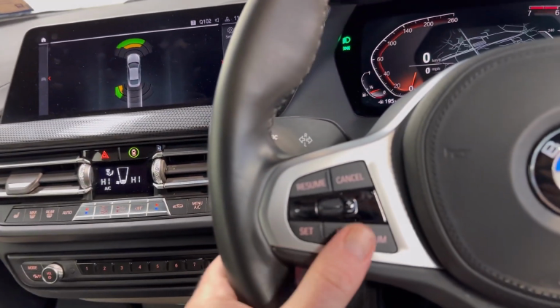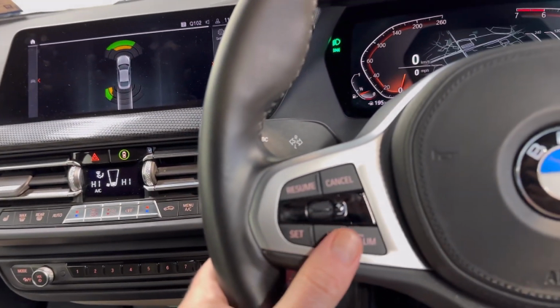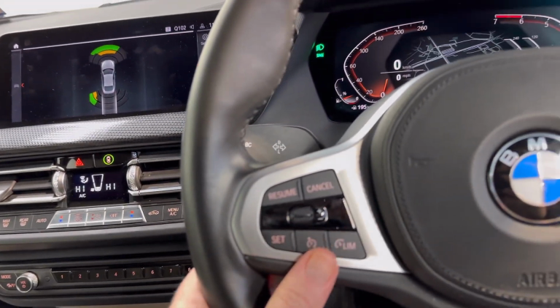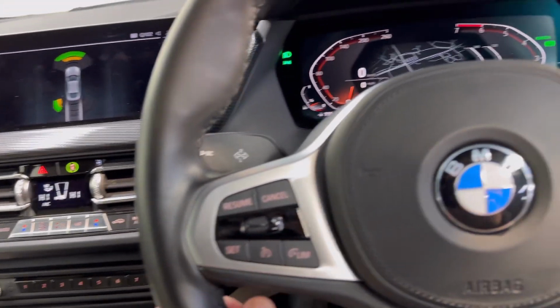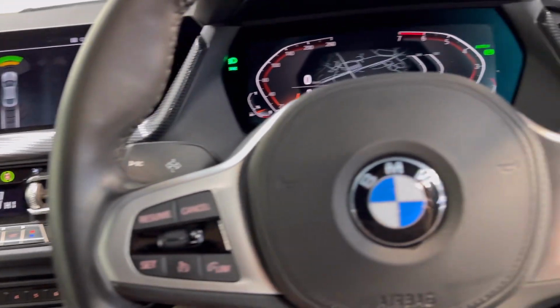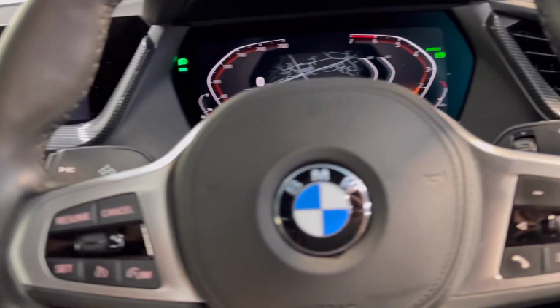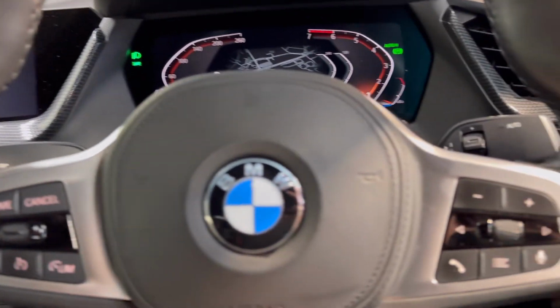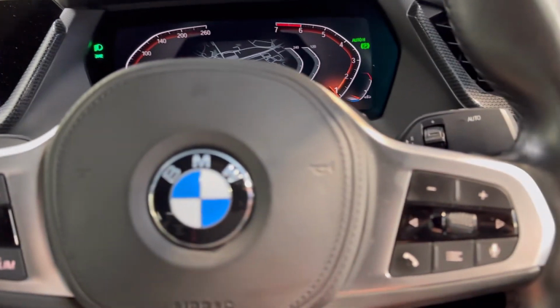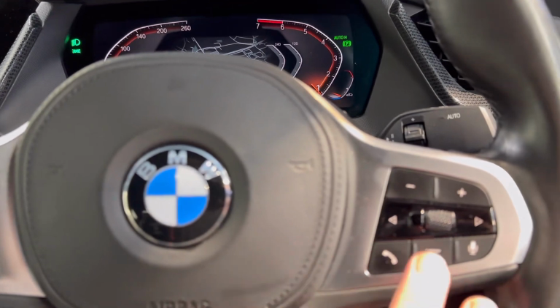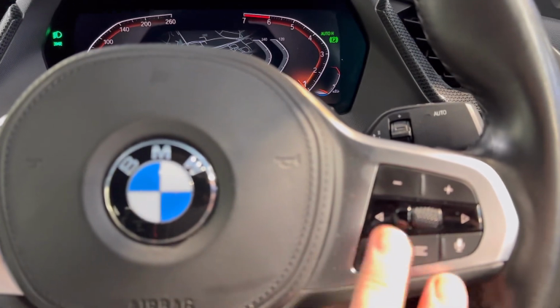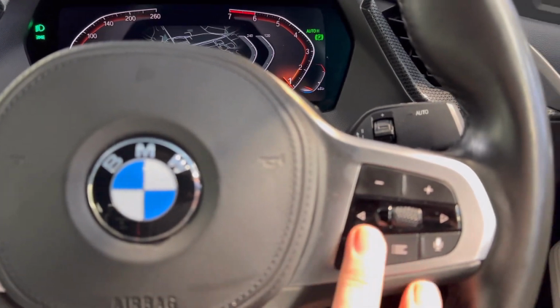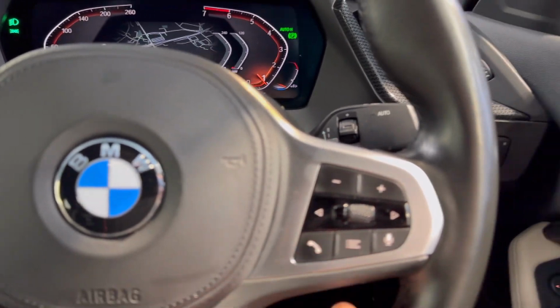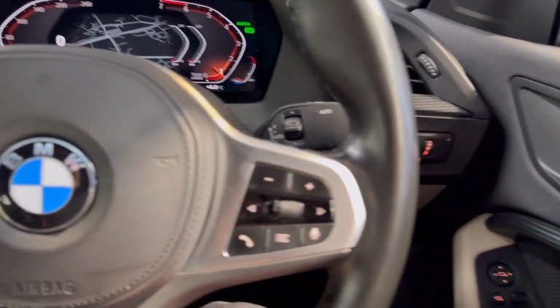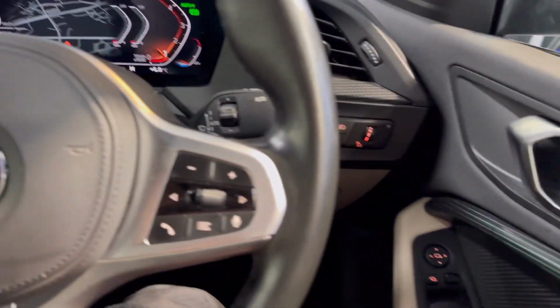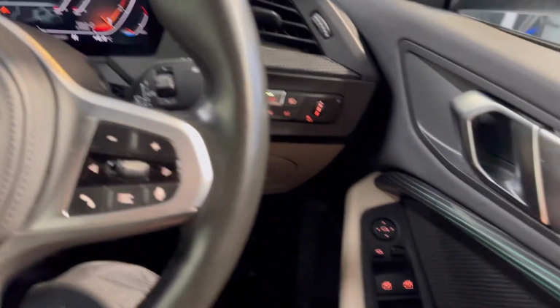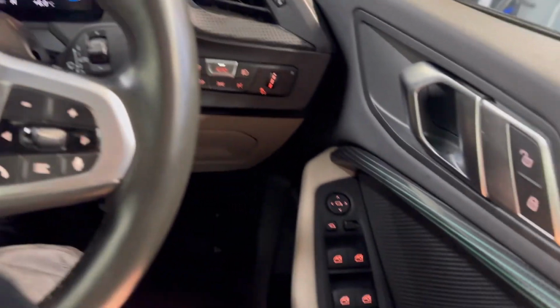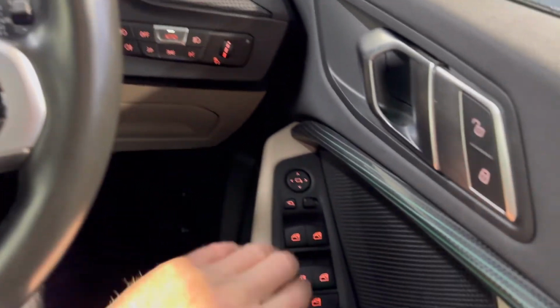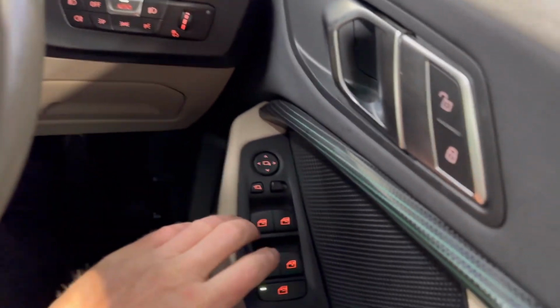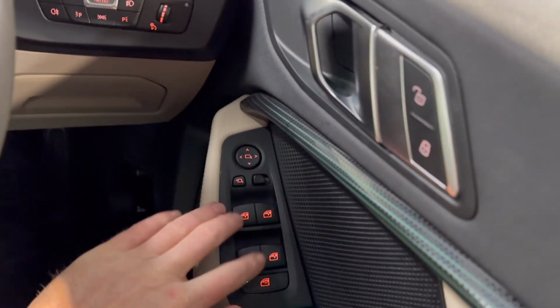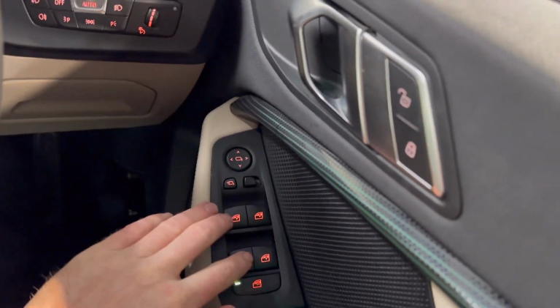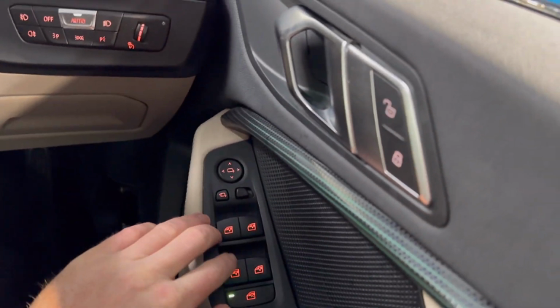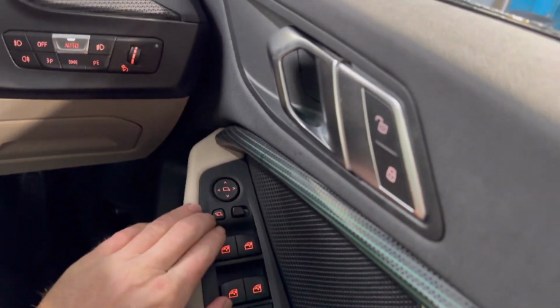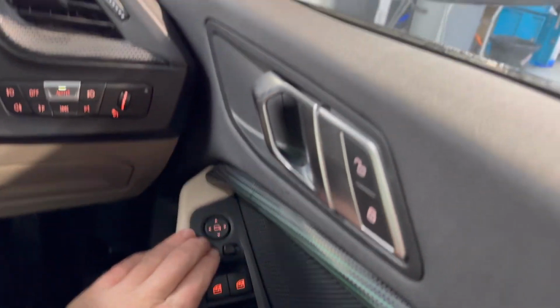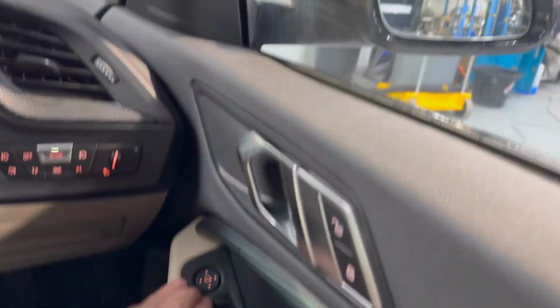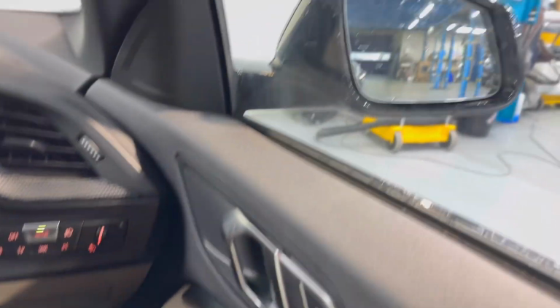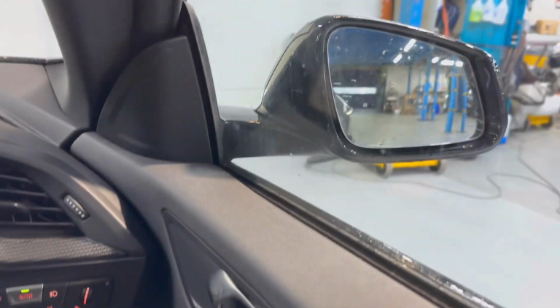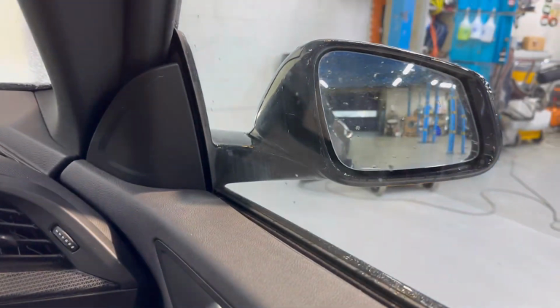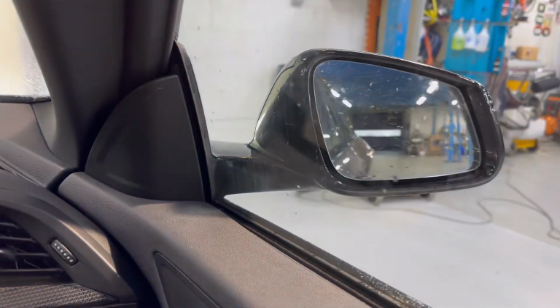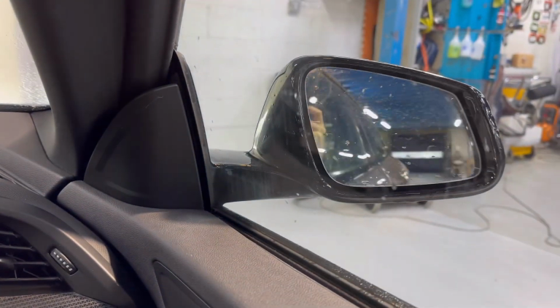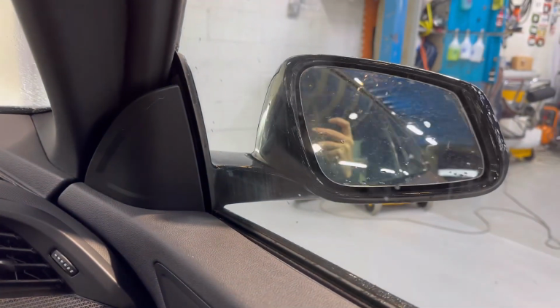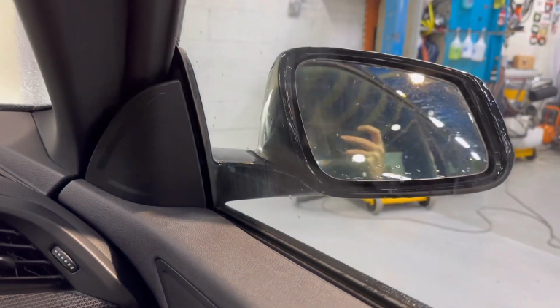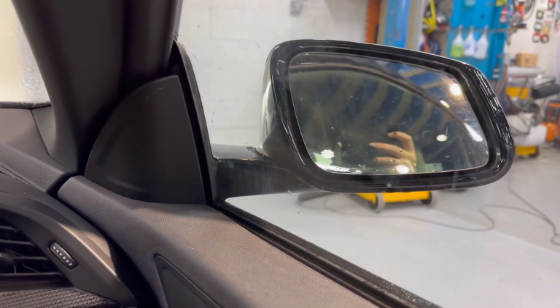Bluetooth and cruise control on the leather steering wheel. Front and rear electric windows, and electric adjustable and retractable wing mirrors.